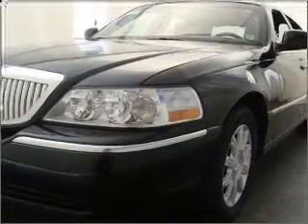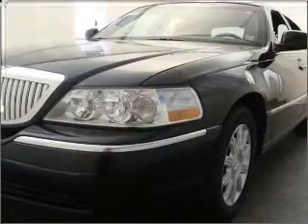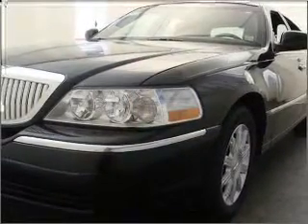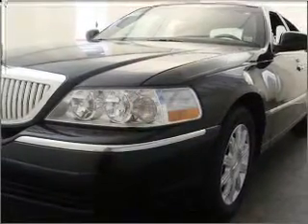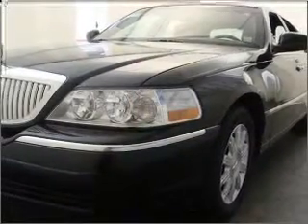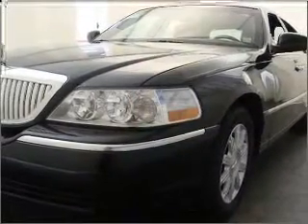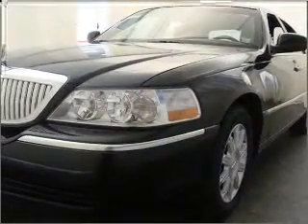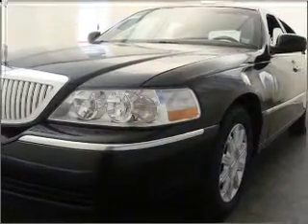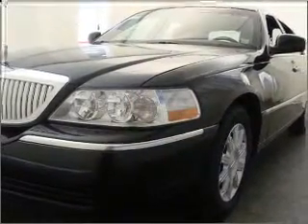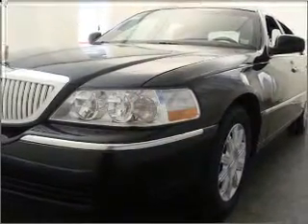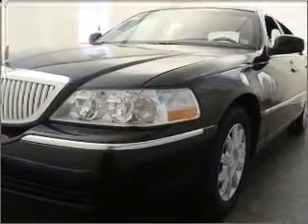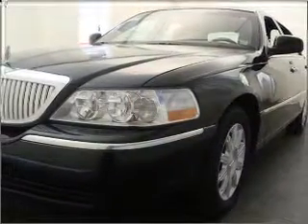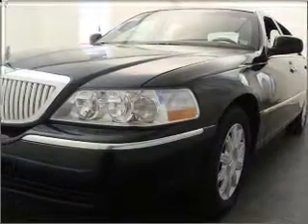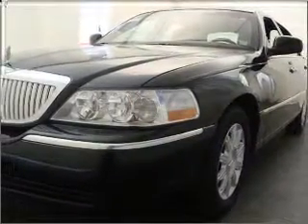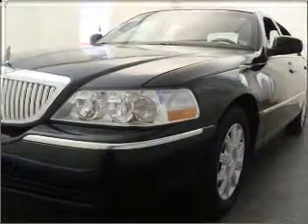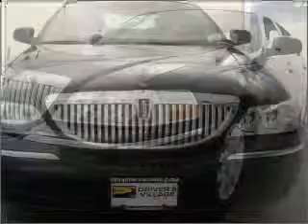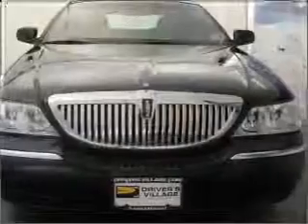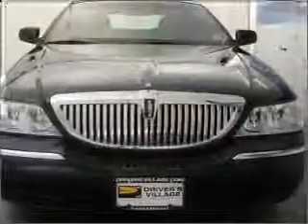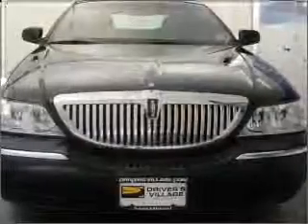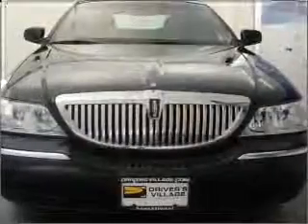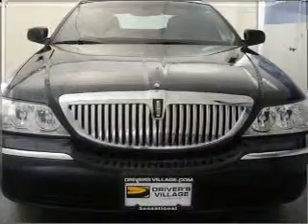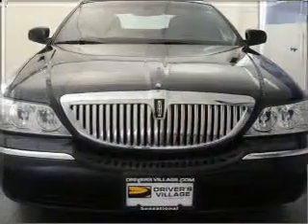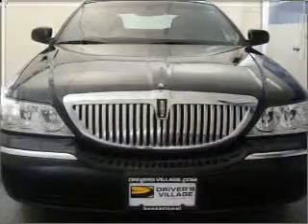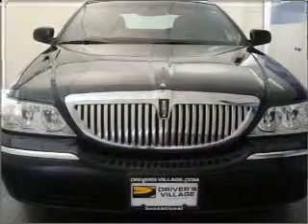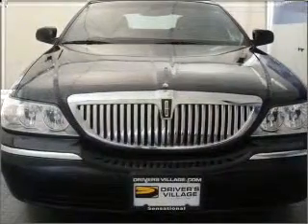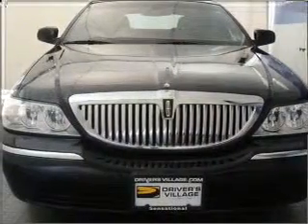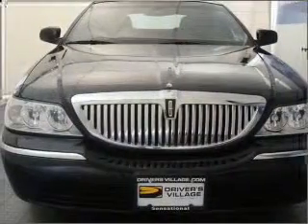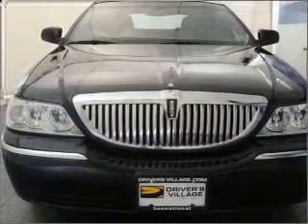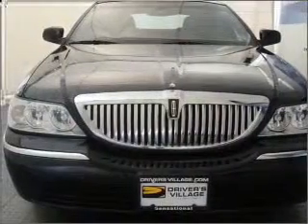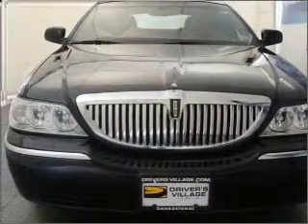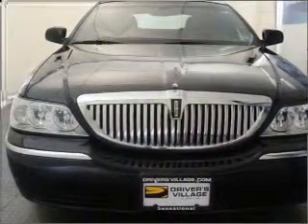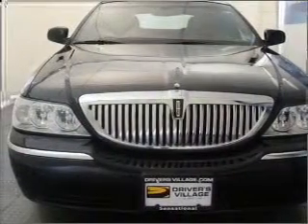We would love to talk to you more about this Town Car. Please contact us for more information.